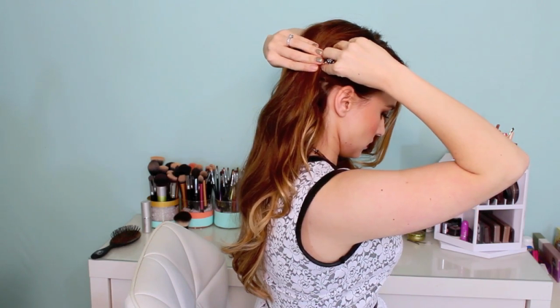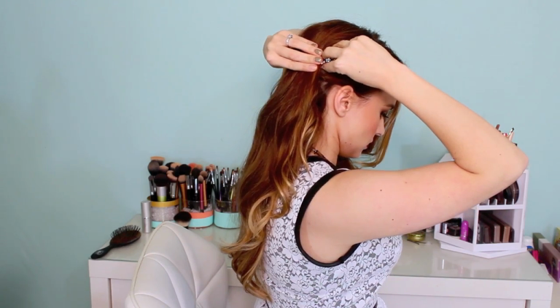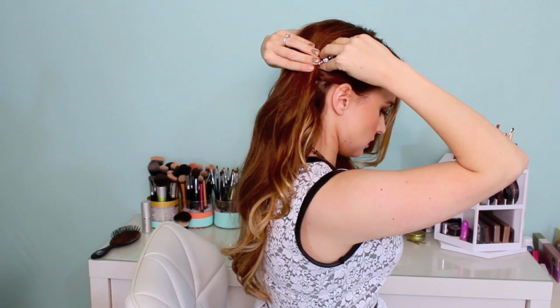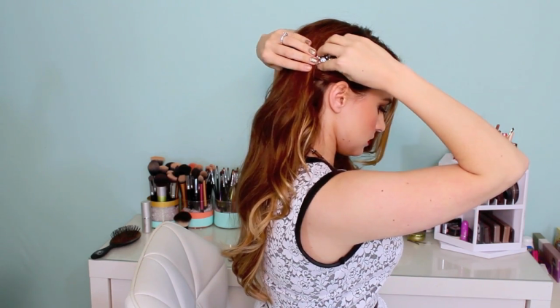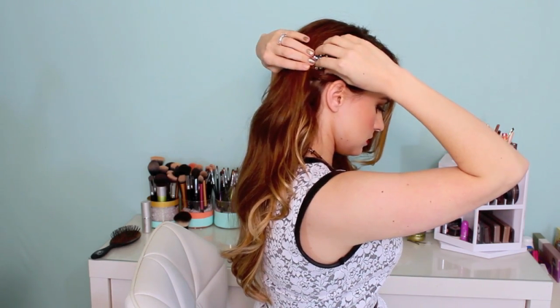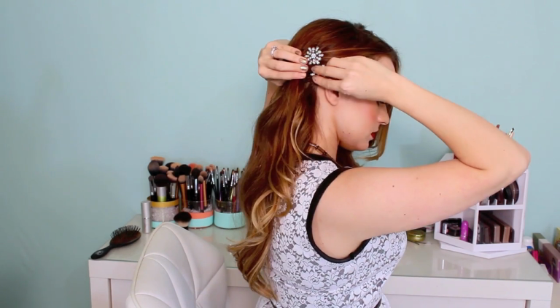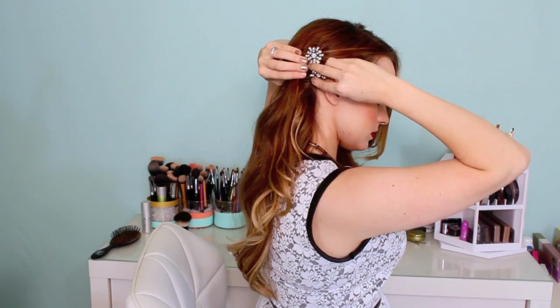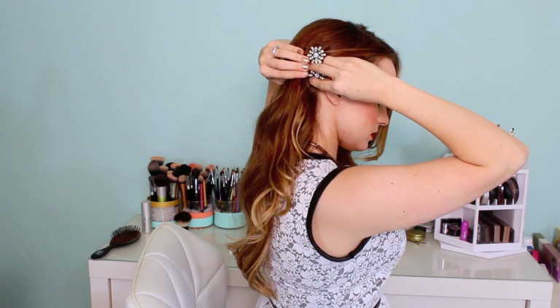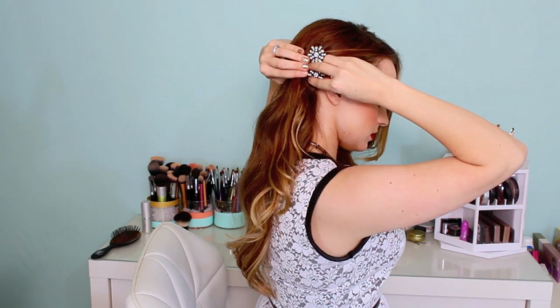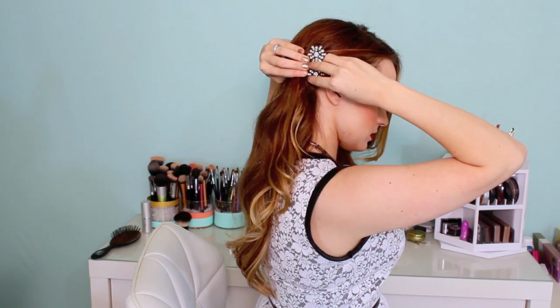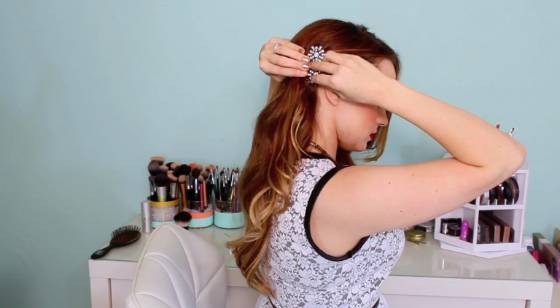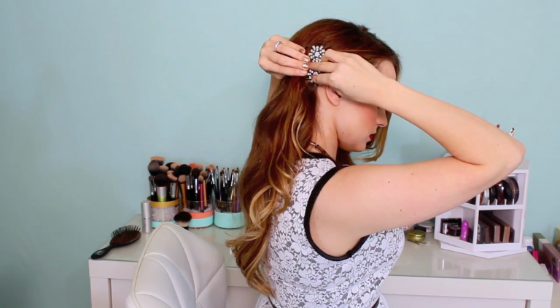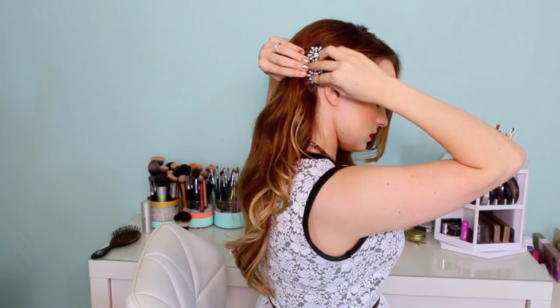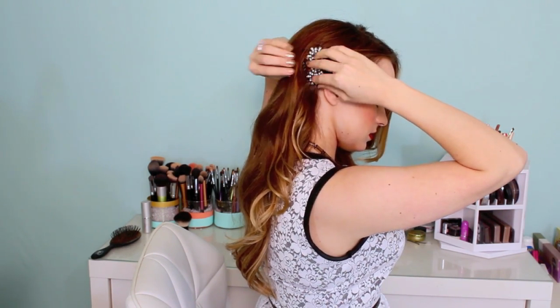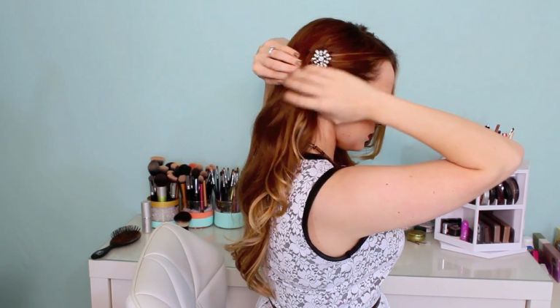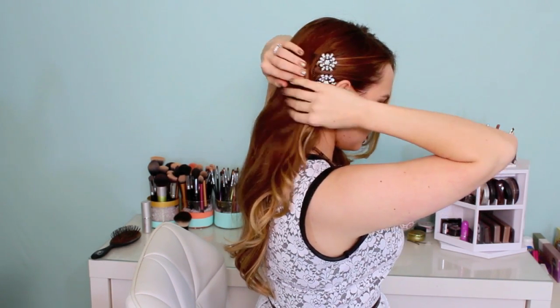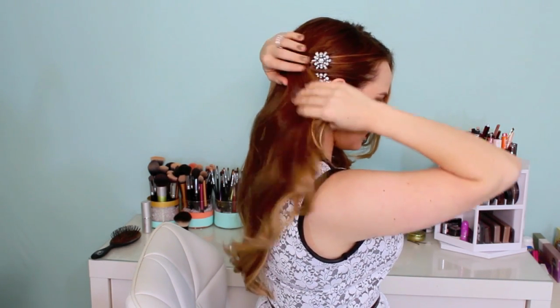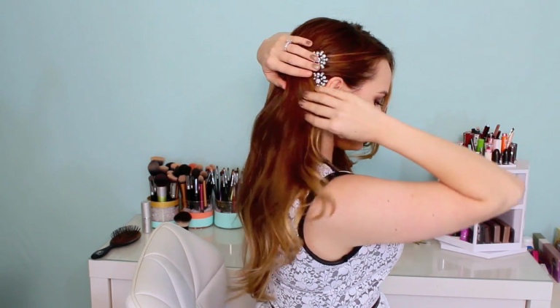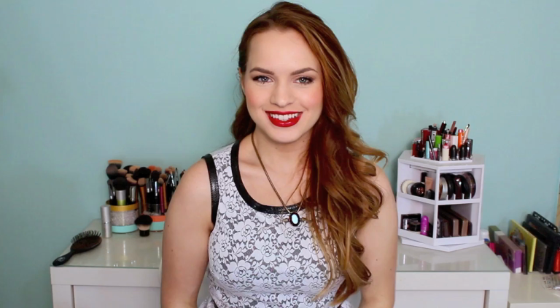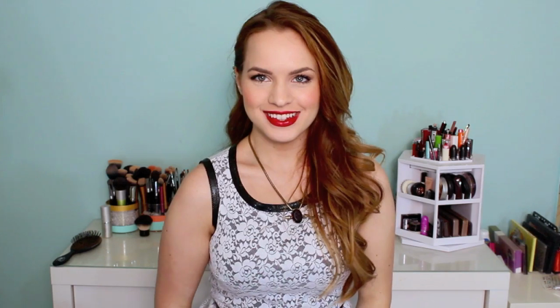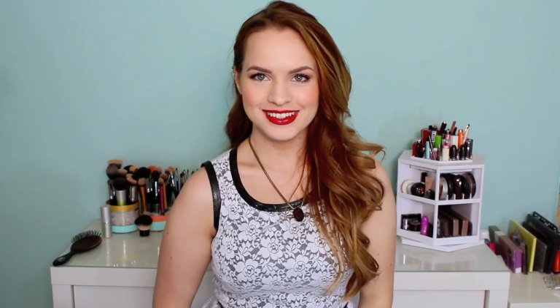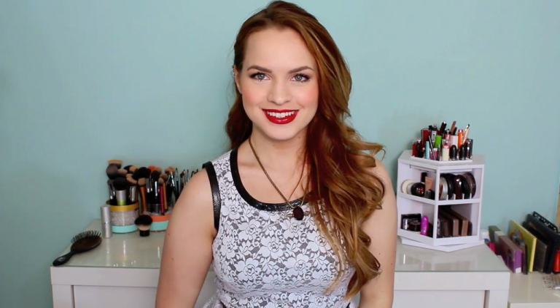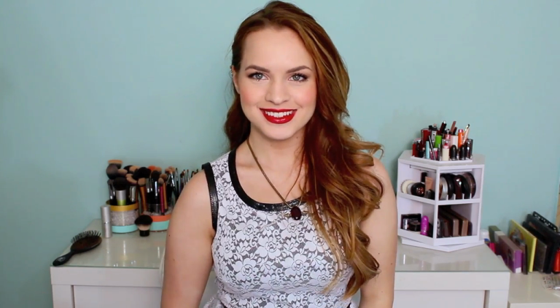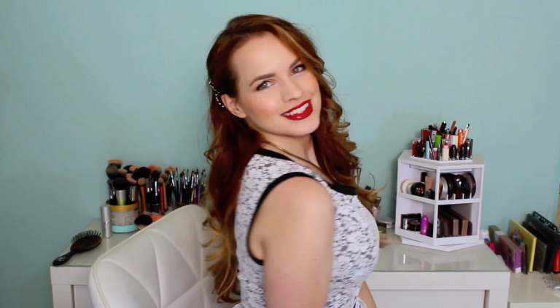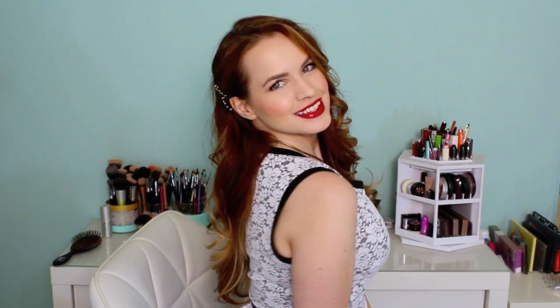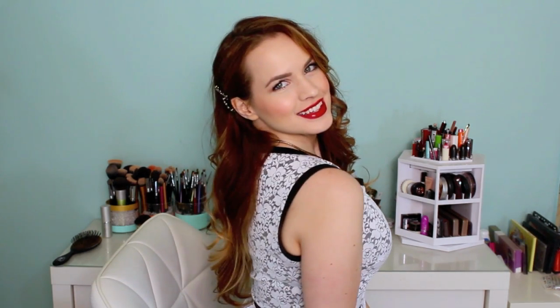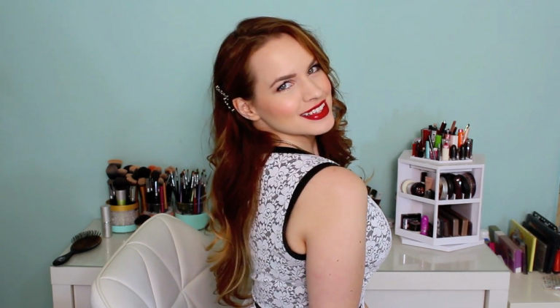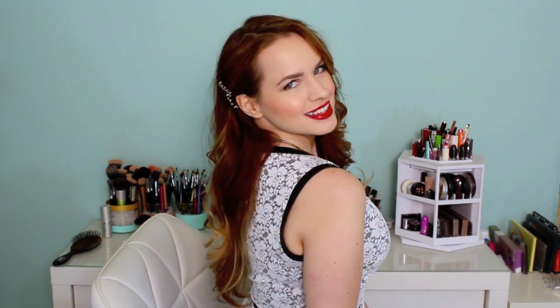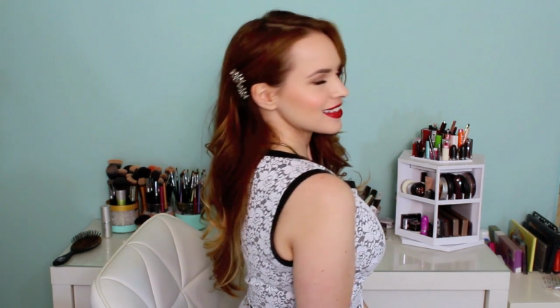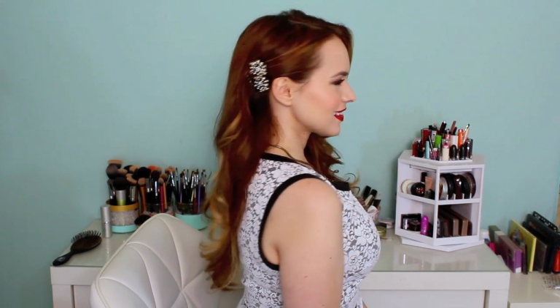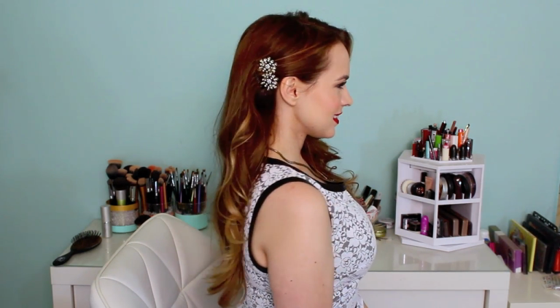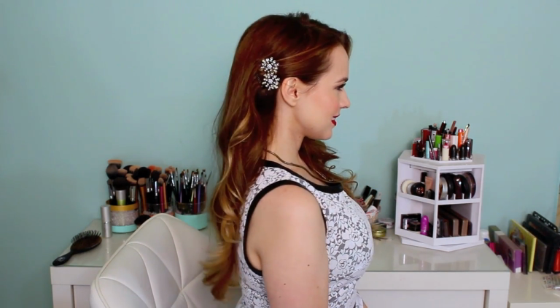It's very easy, but pulling it back on the one side just adds a little bit of drama and gives you the chance to wear some awesome sparkle in your hair.